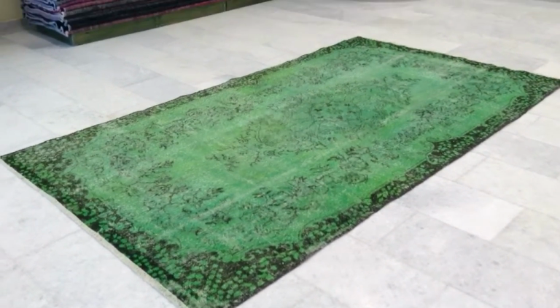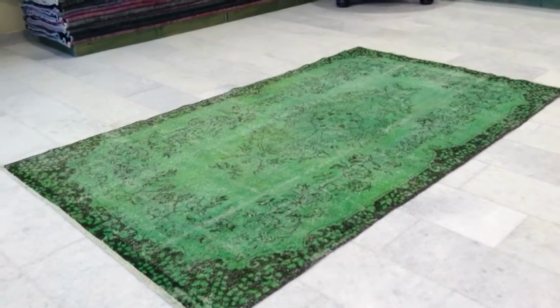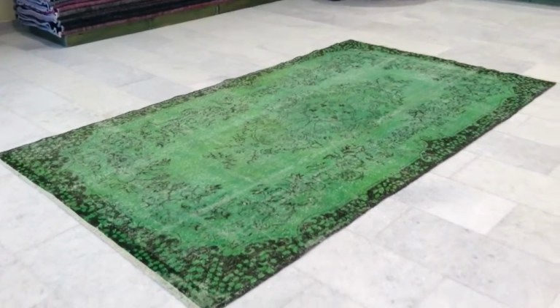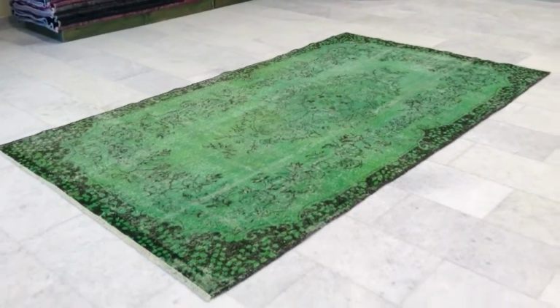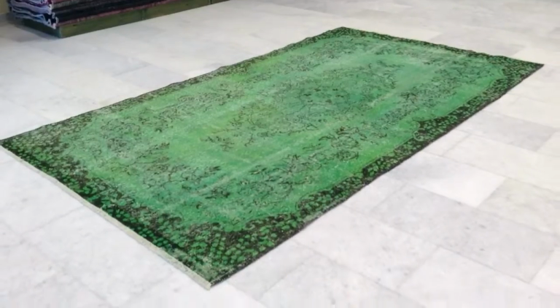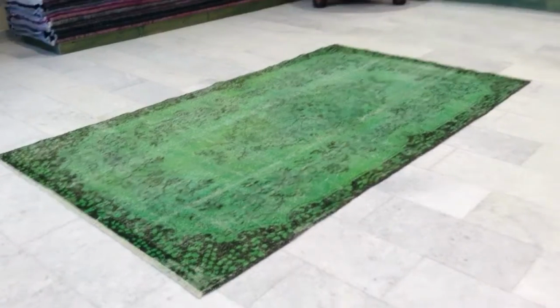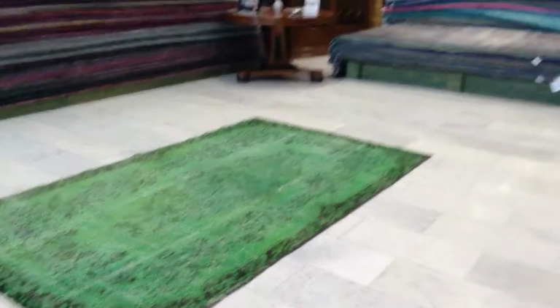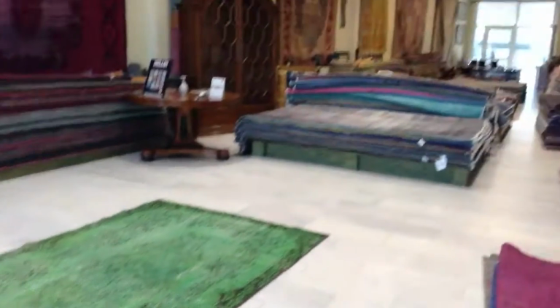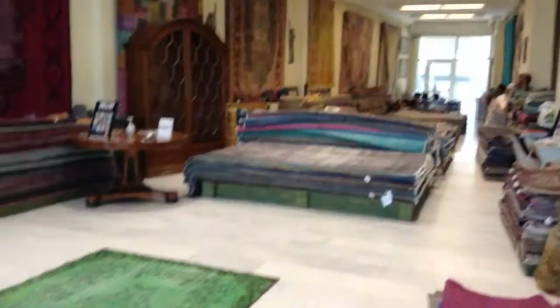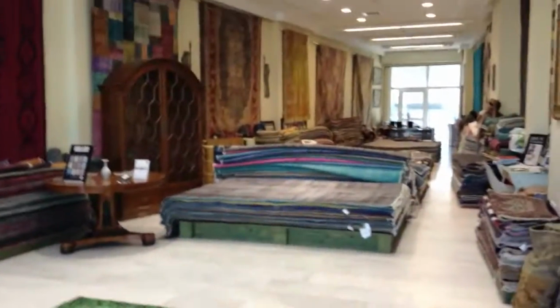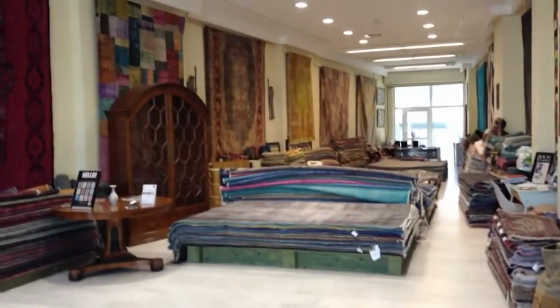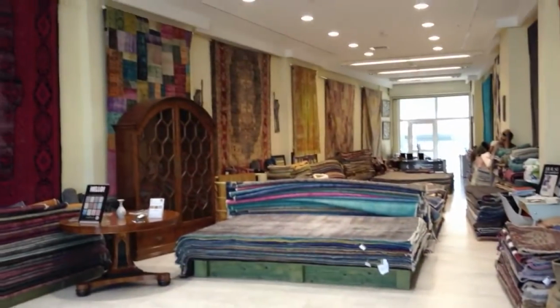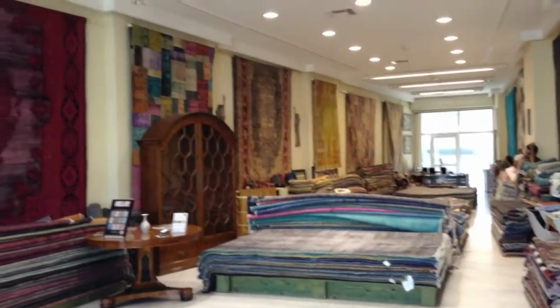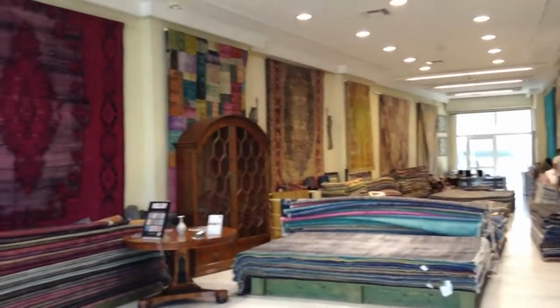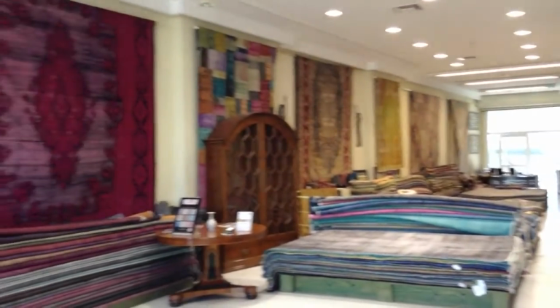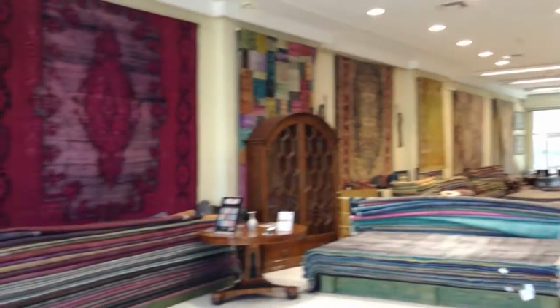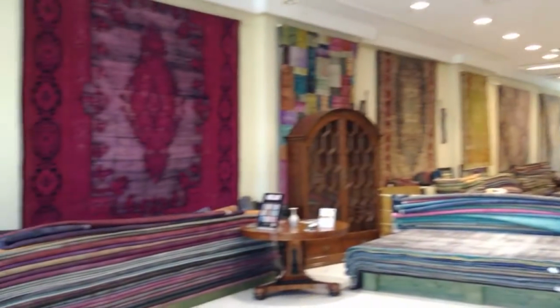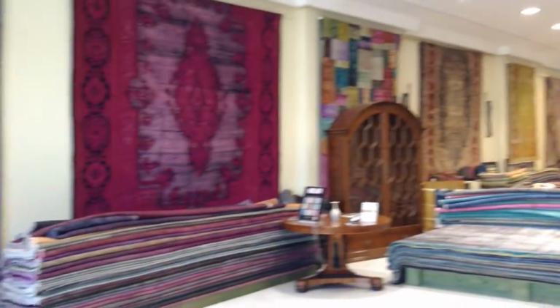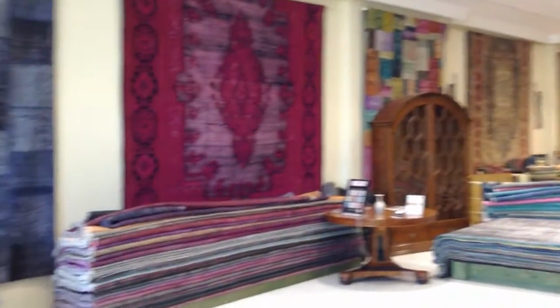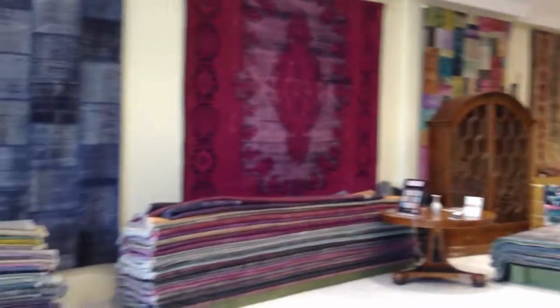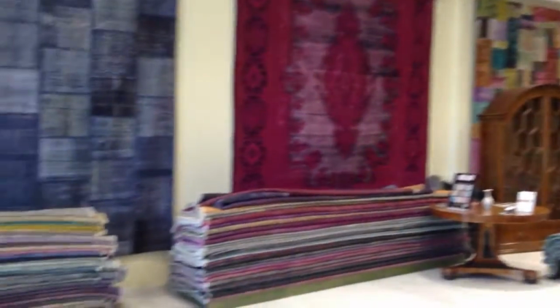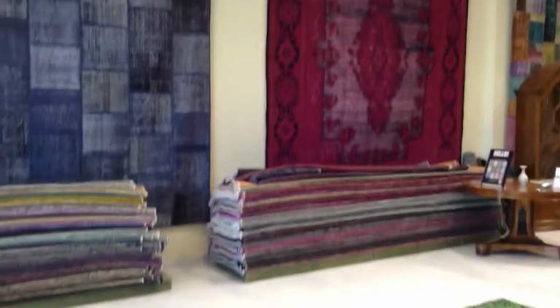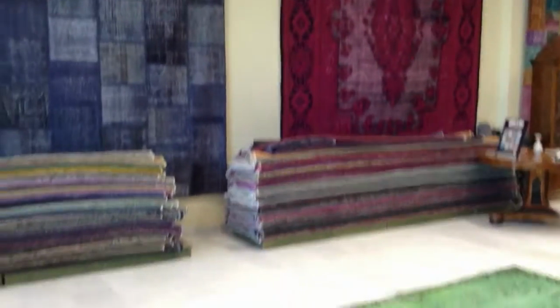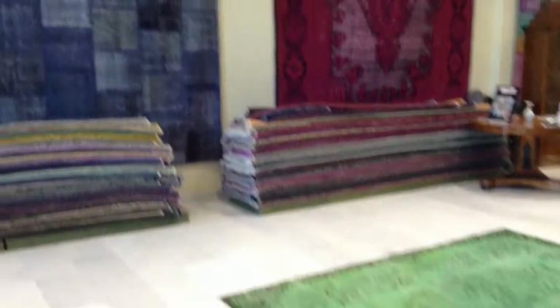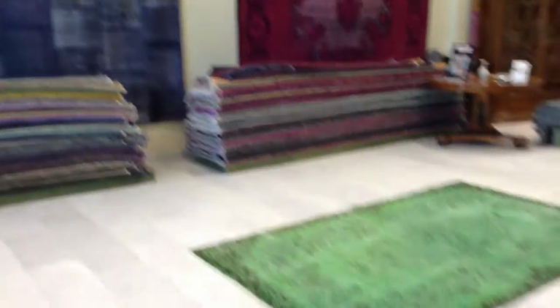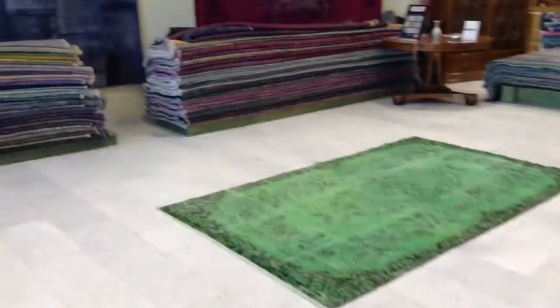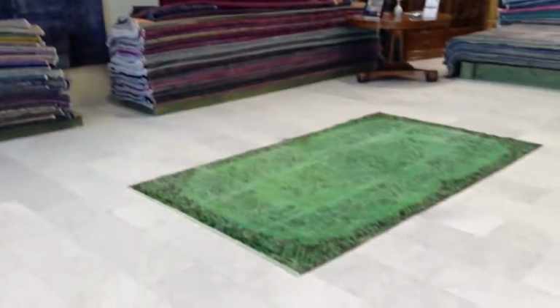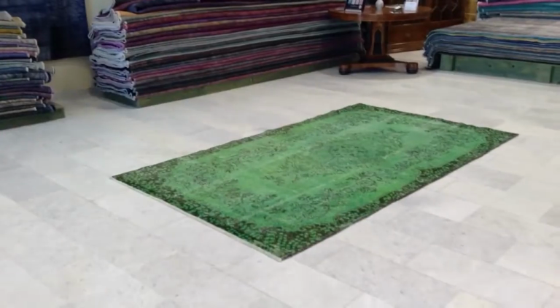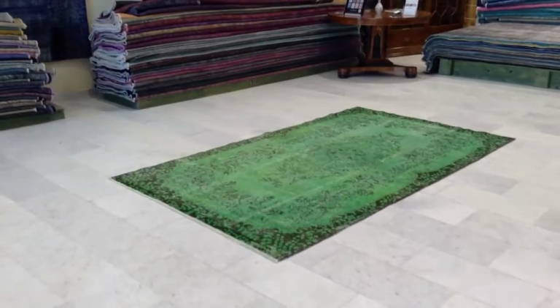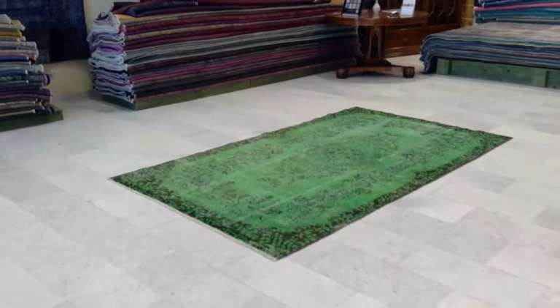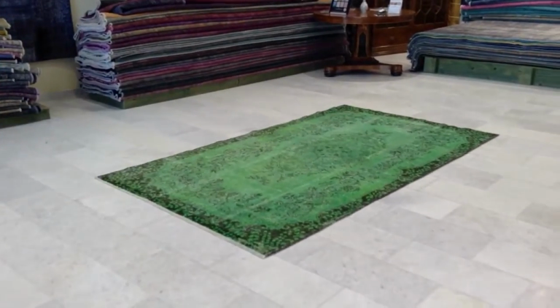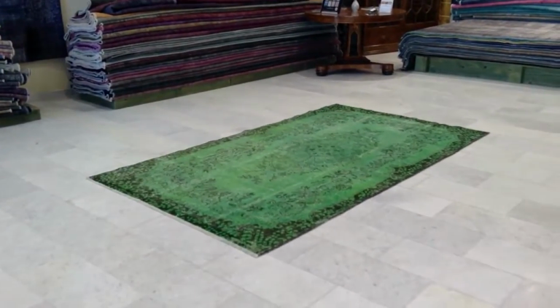If you have any questions about this carpet or any other carpets in our collection, we'll be more than happy to assist you in any way we can.